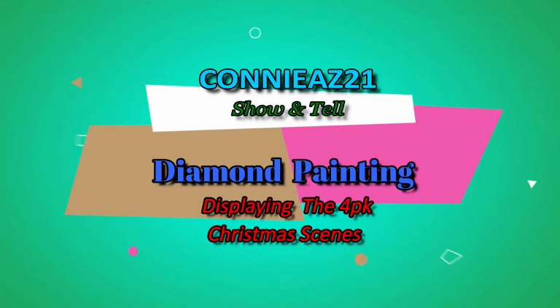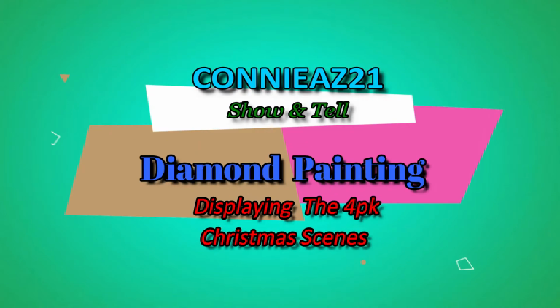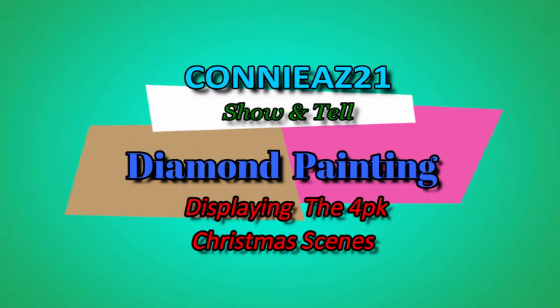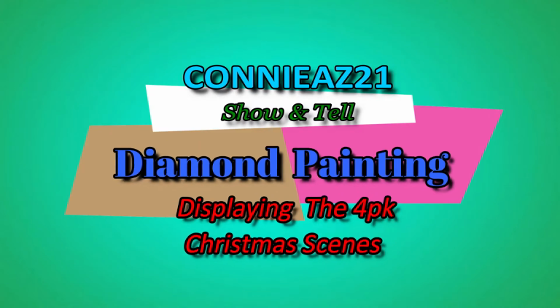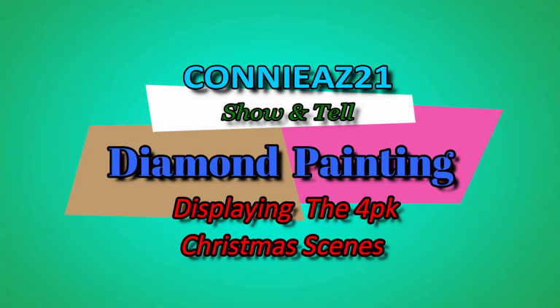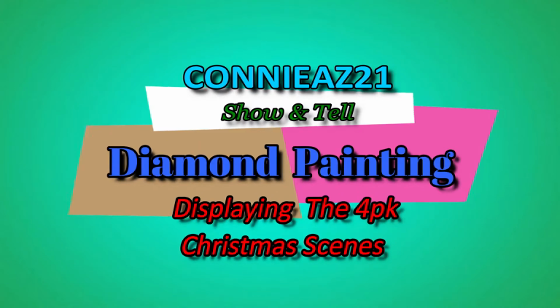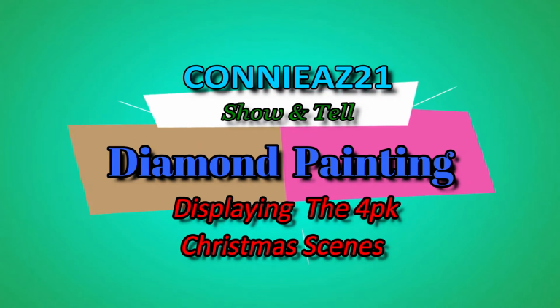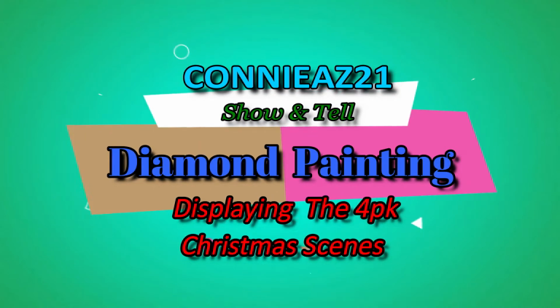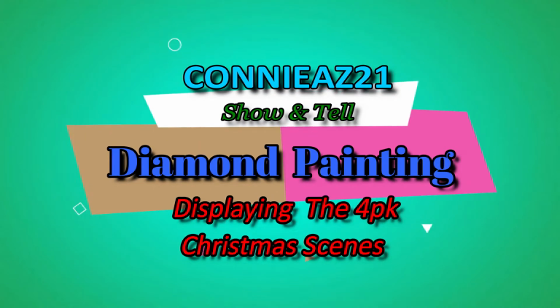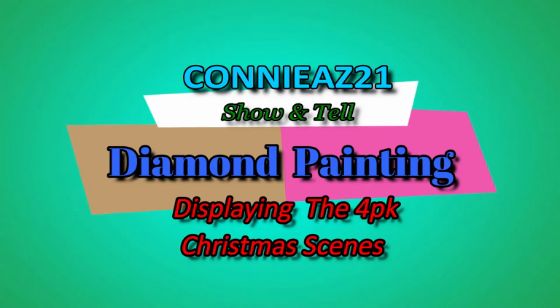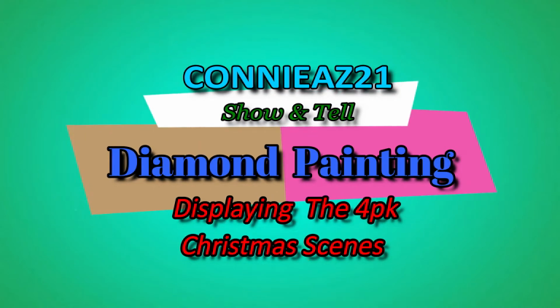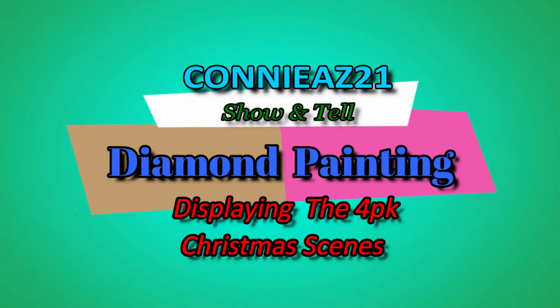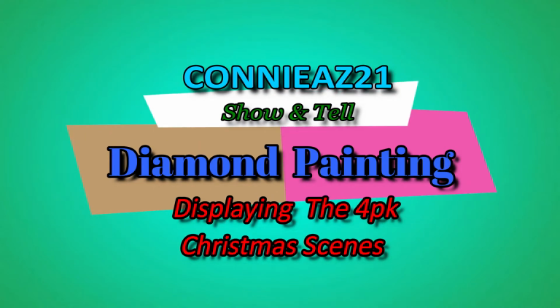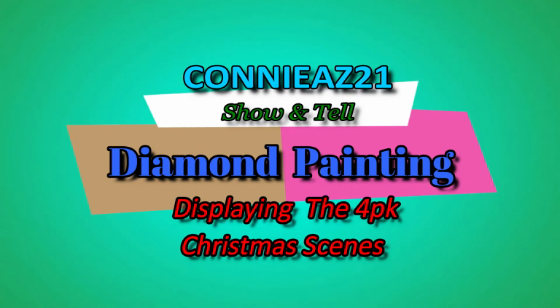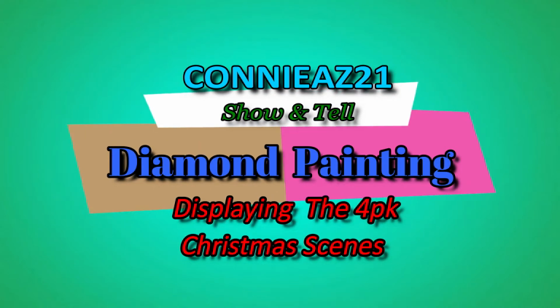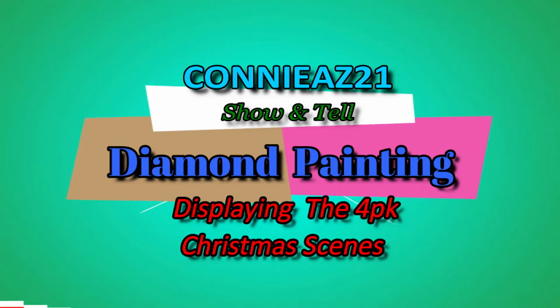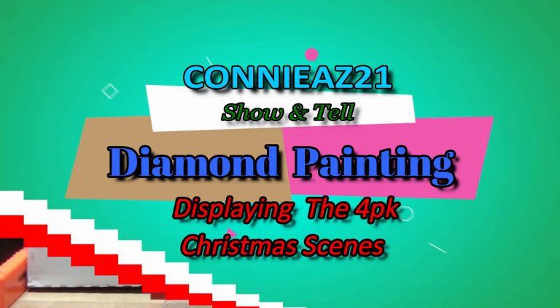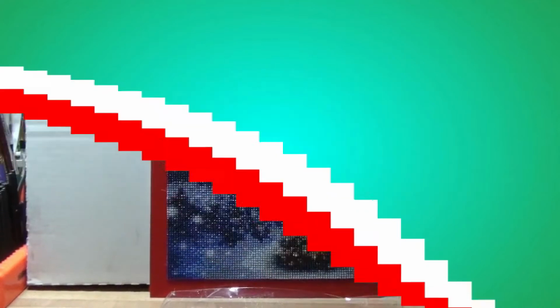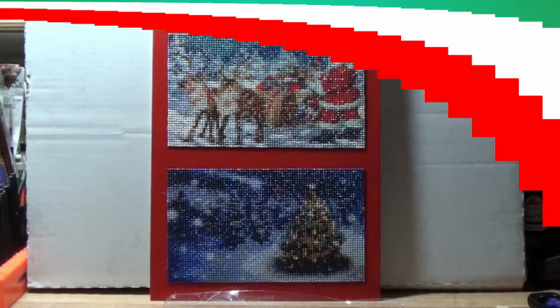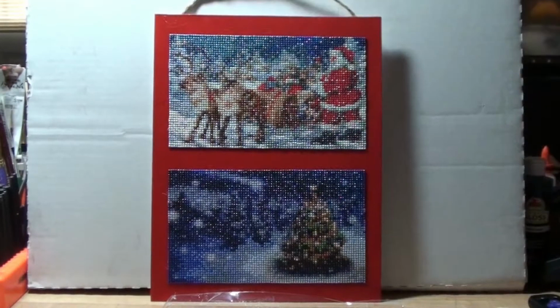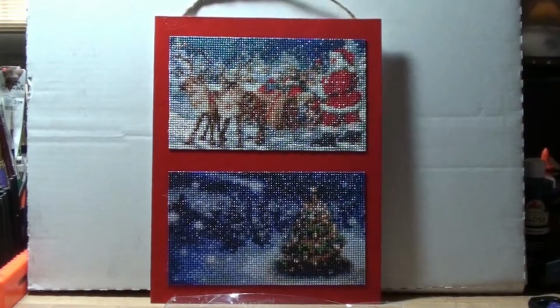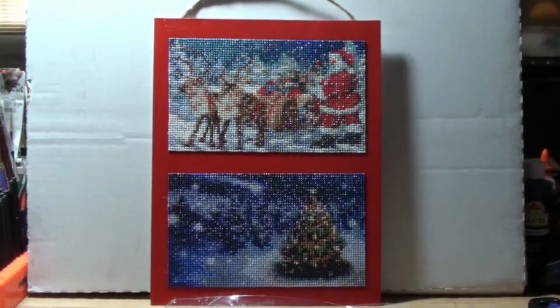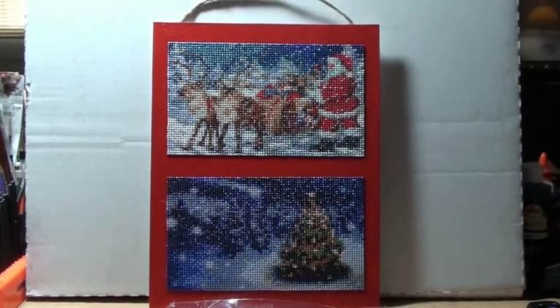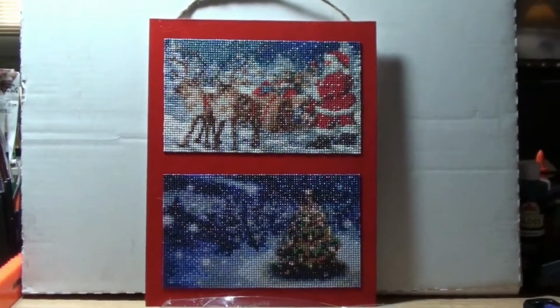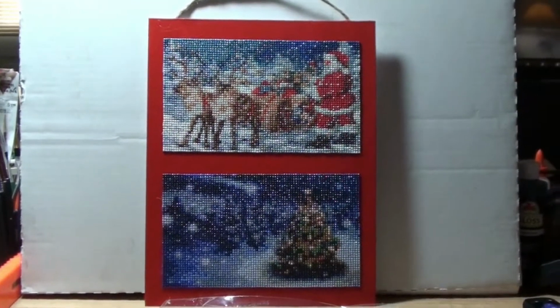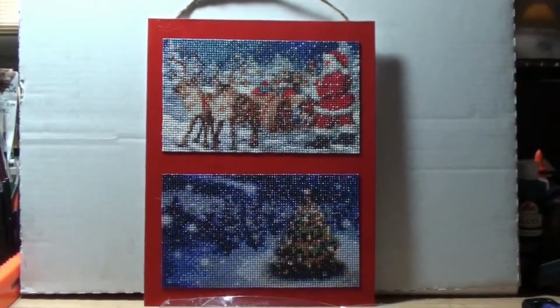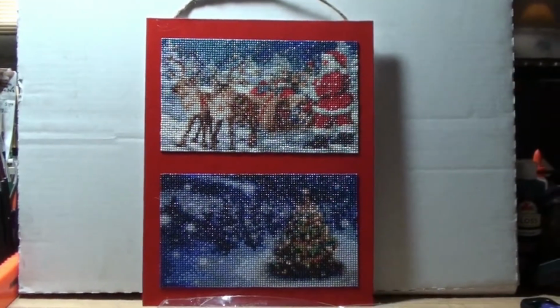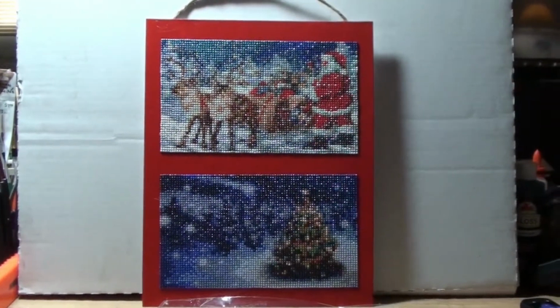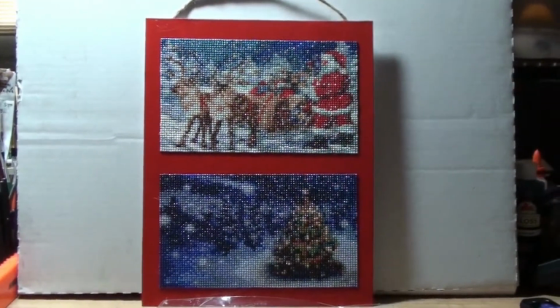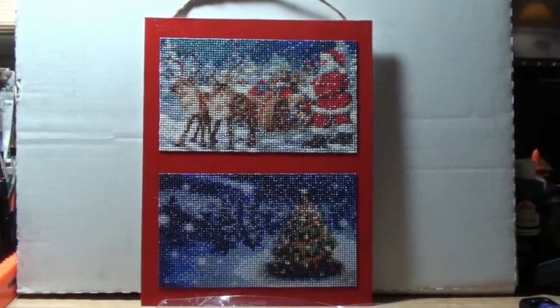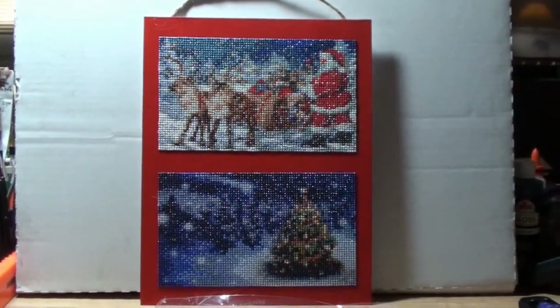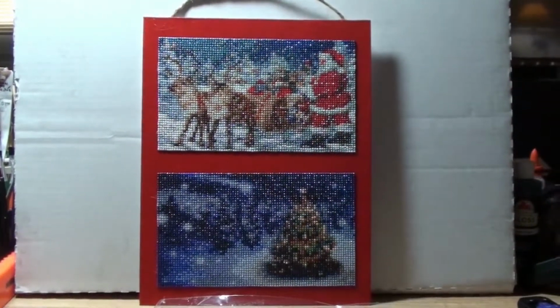Hi everyone, this is Connie AZ21. I got my diamond paintings done. It was a four pack, and I could not figure out how I wanted to display them.